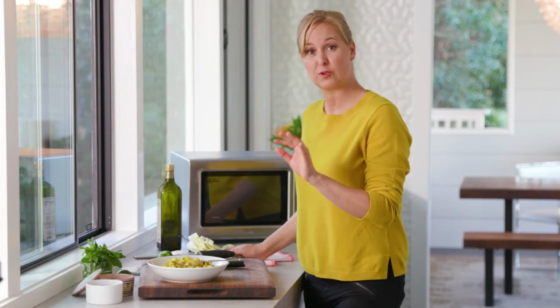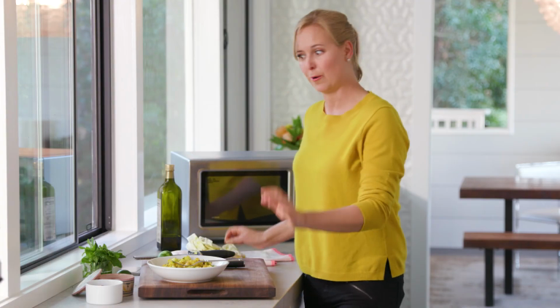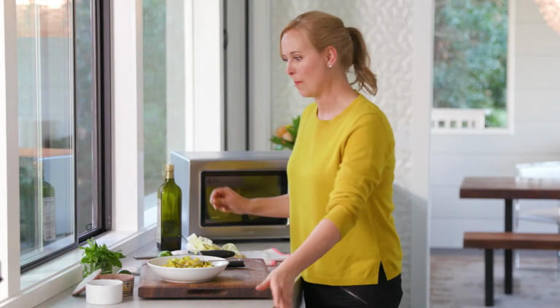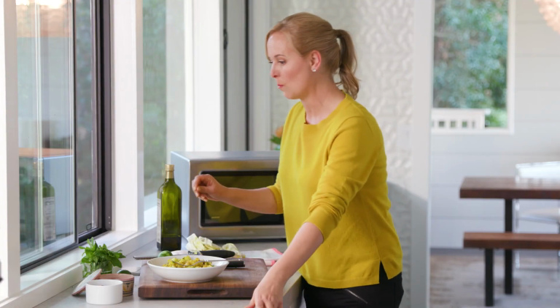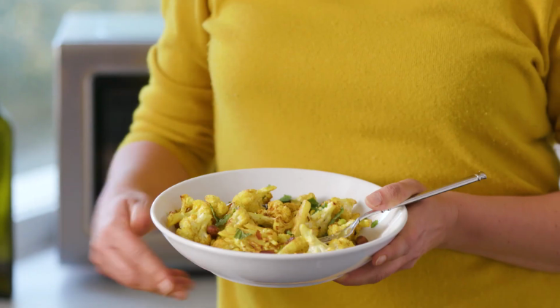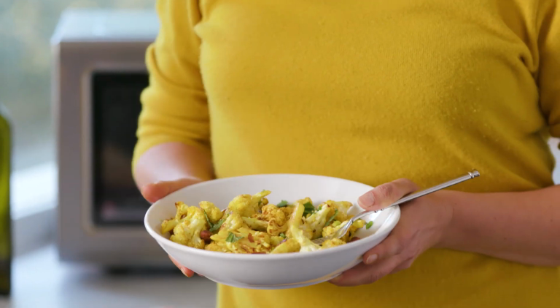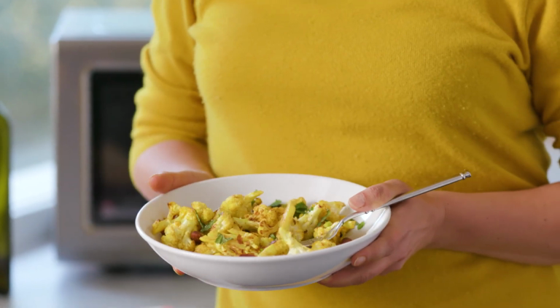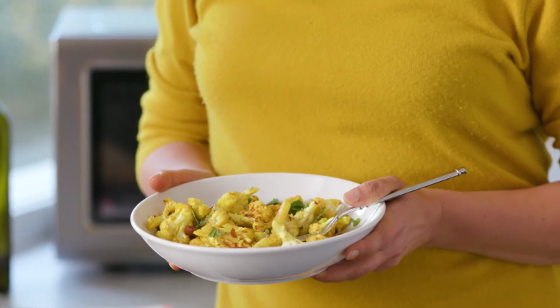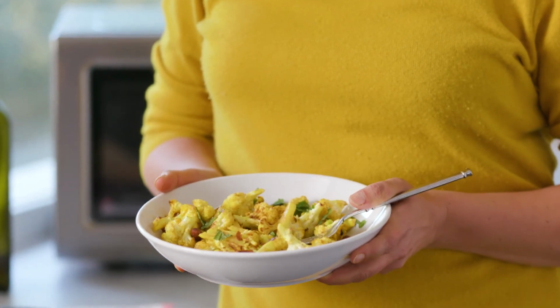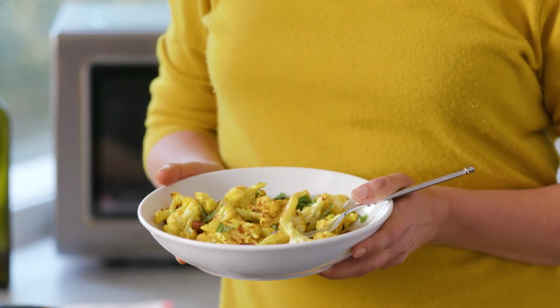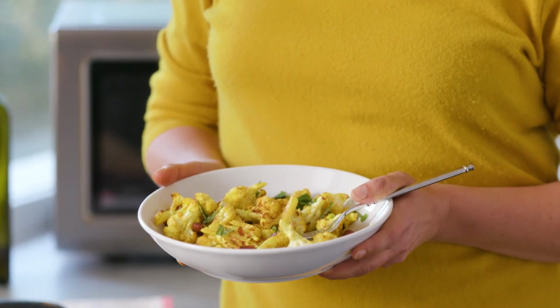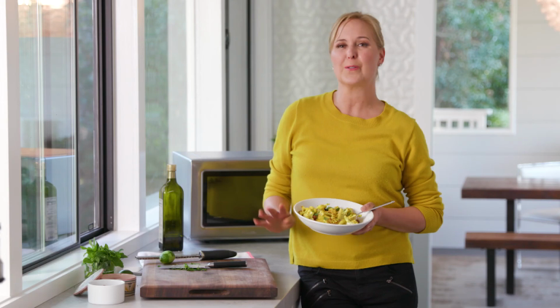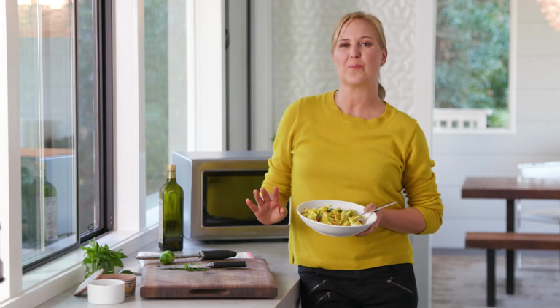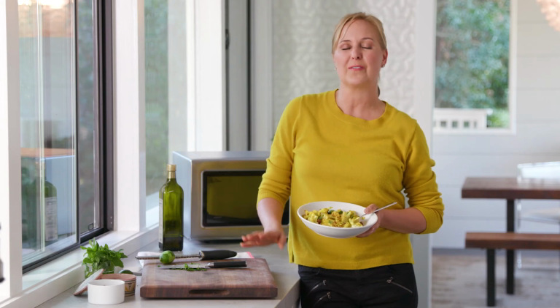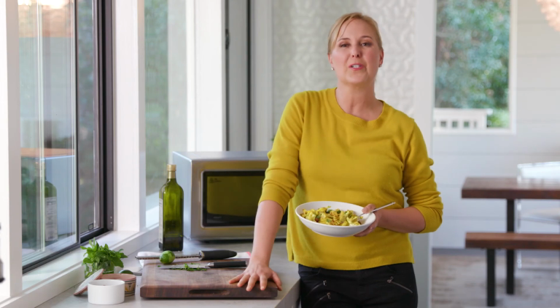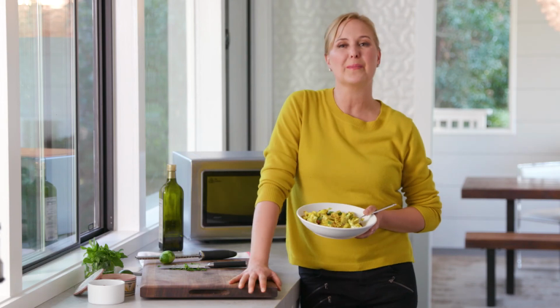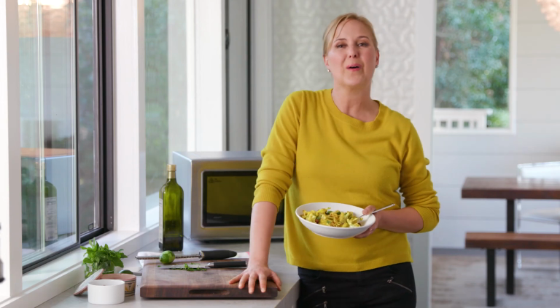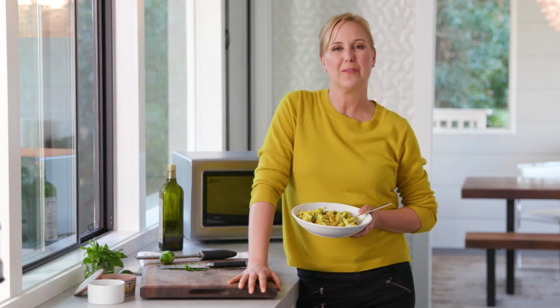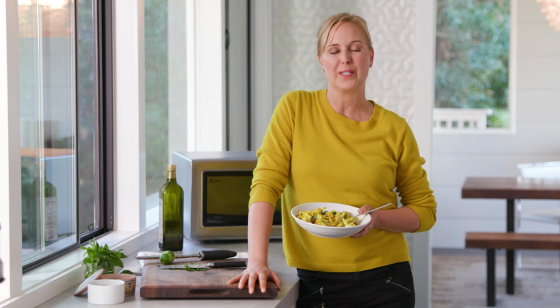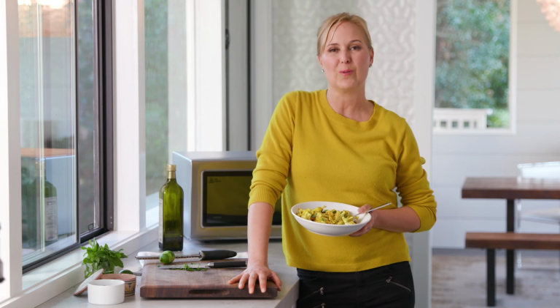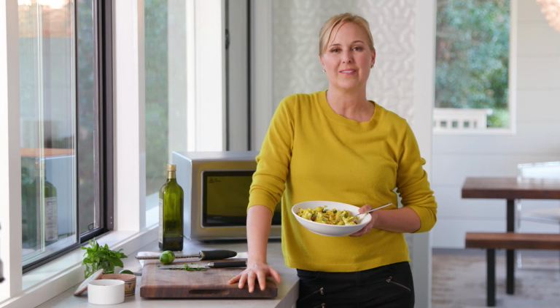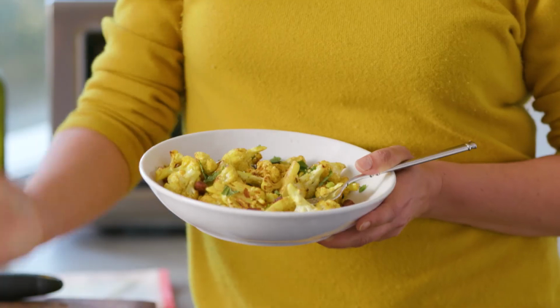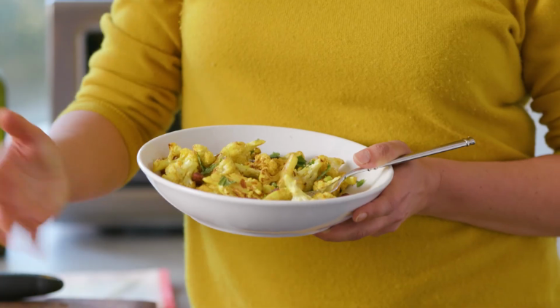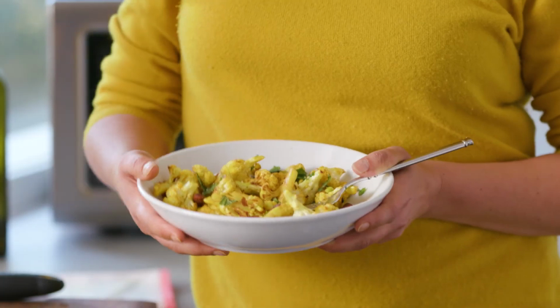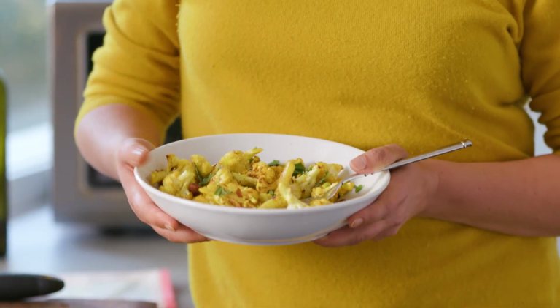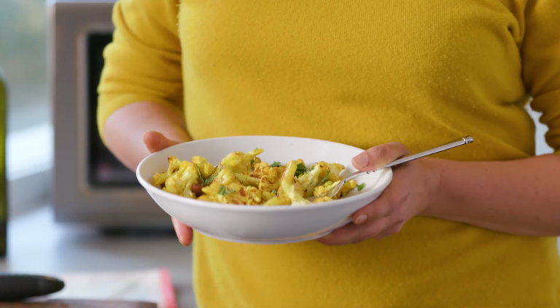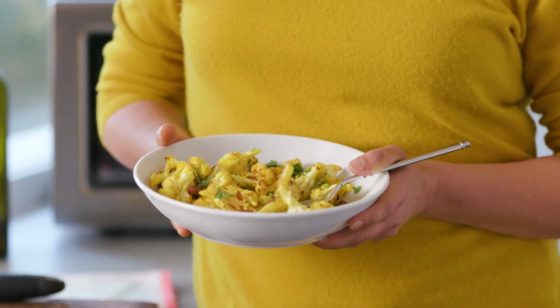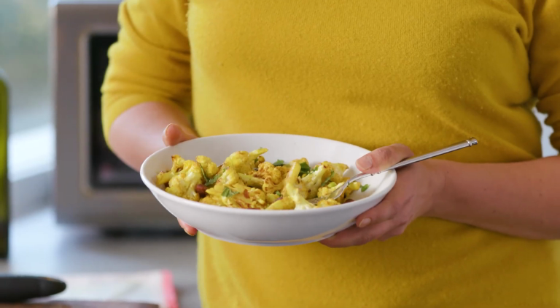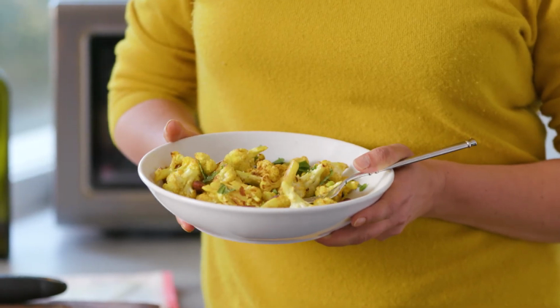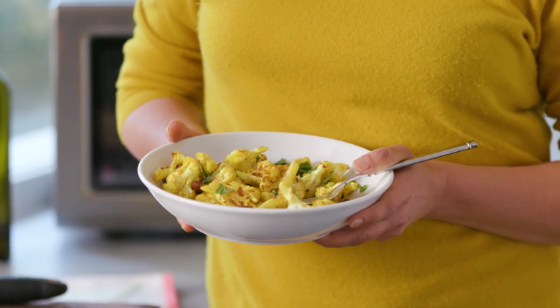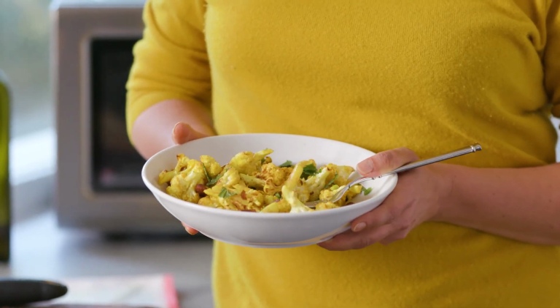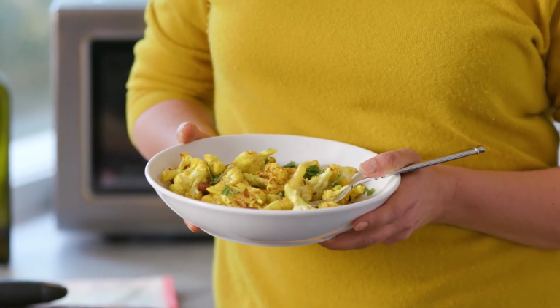To get this recipe and more using the Breville Combi Wave 3-in-1, visit my website at amandahassecooks.com.